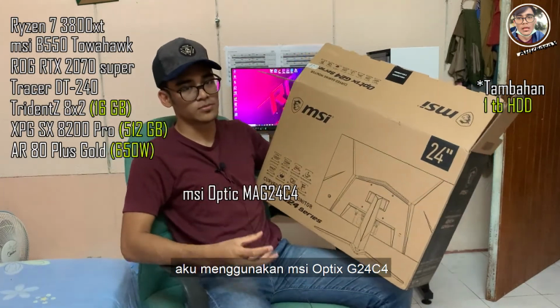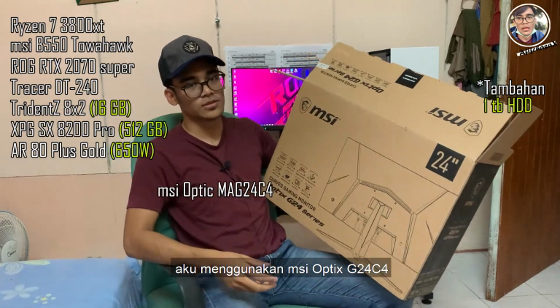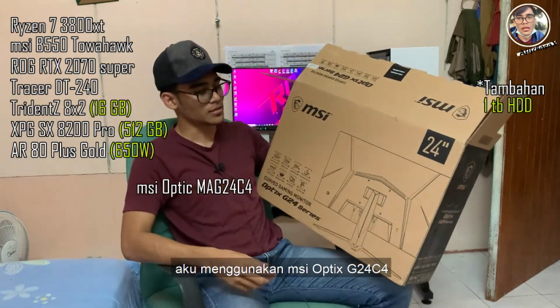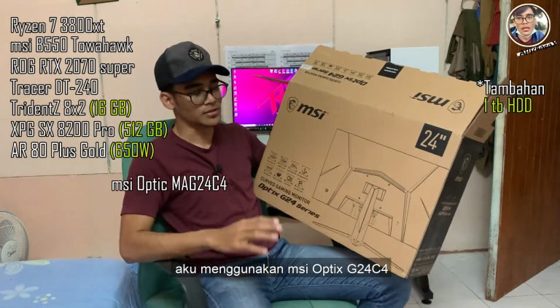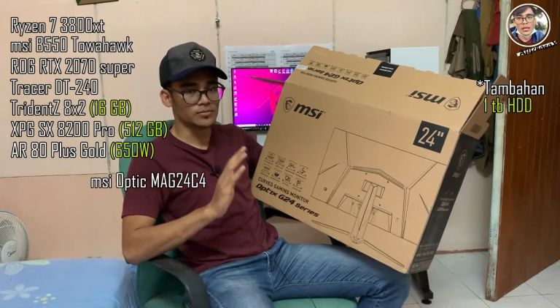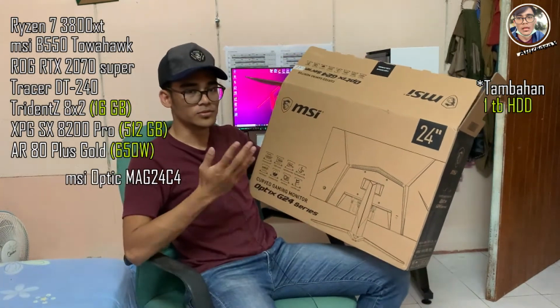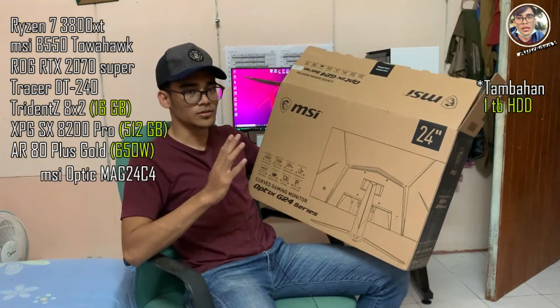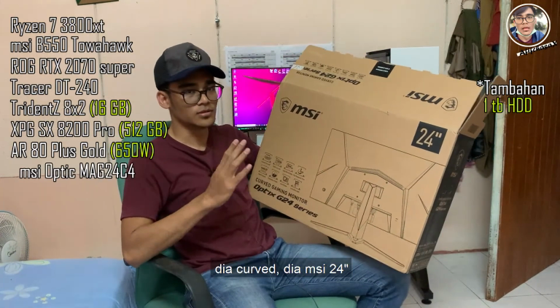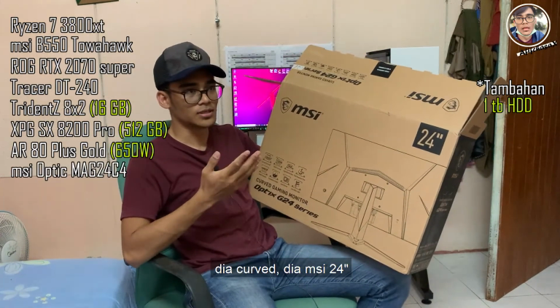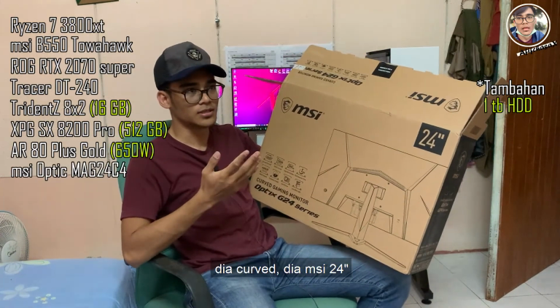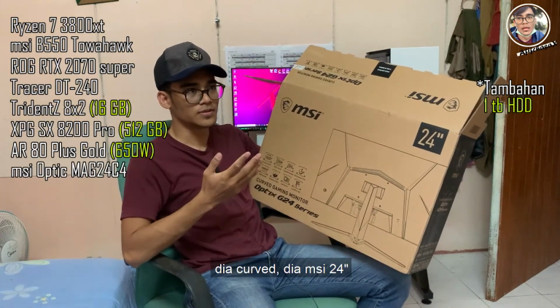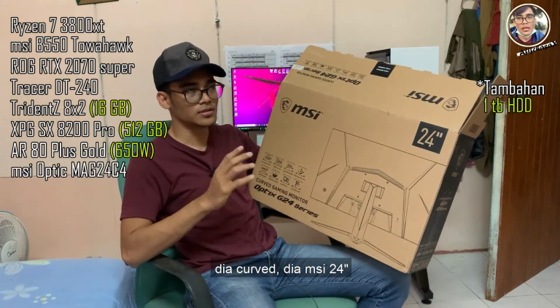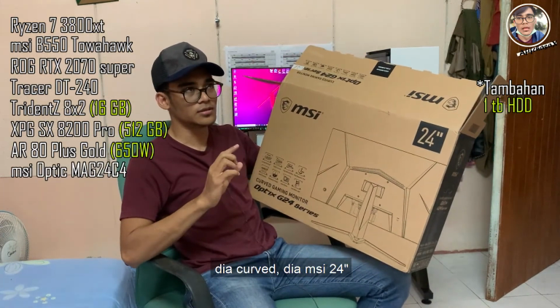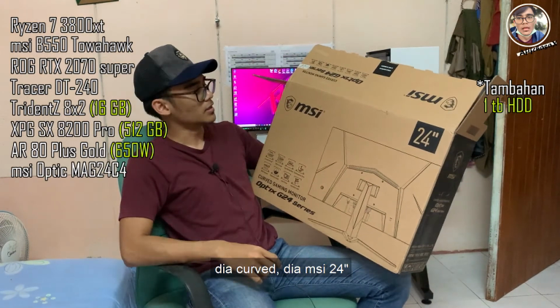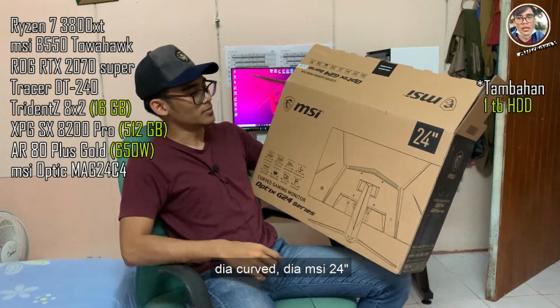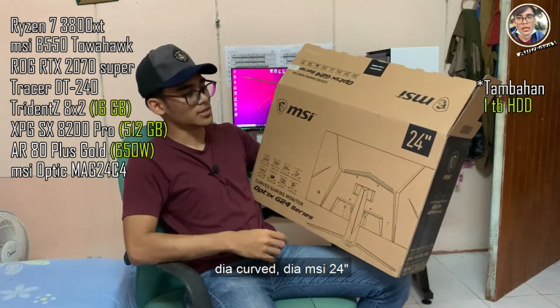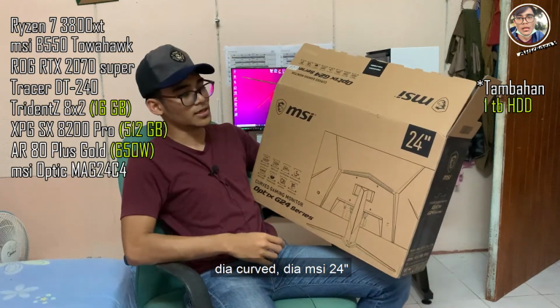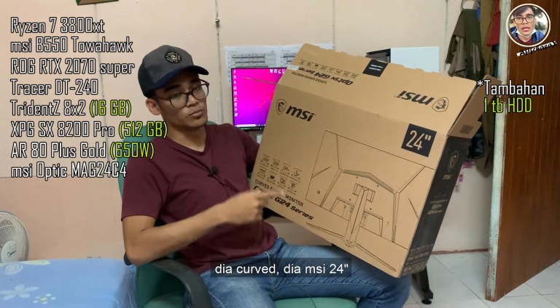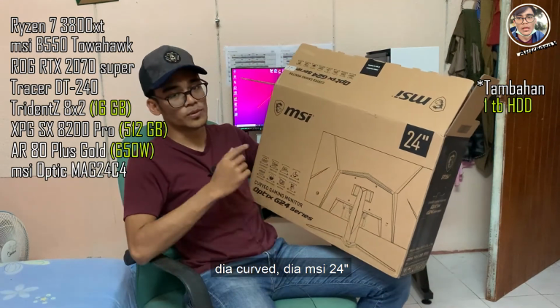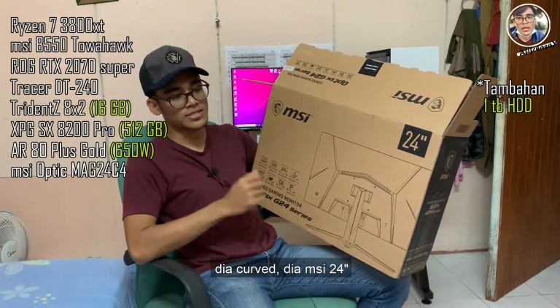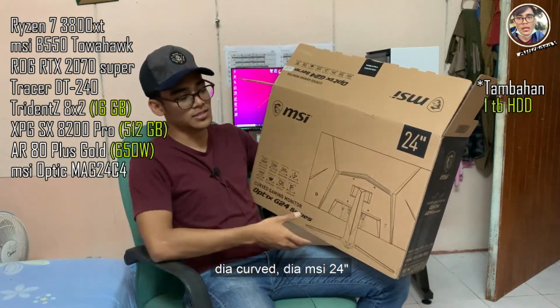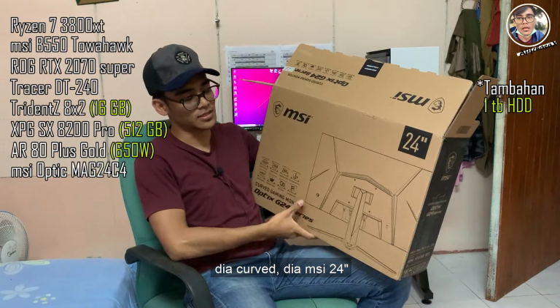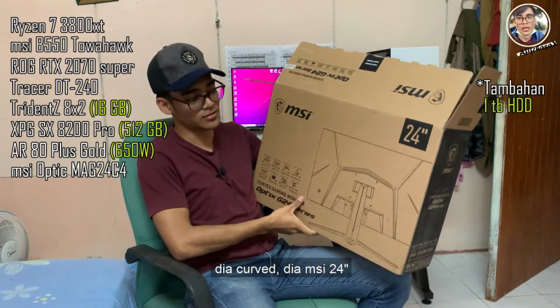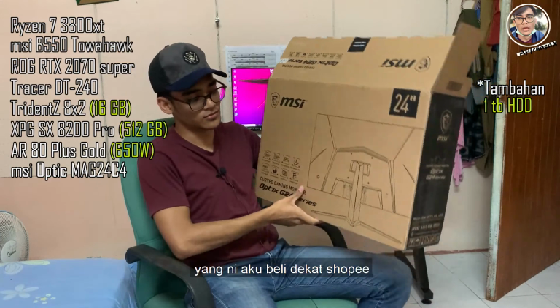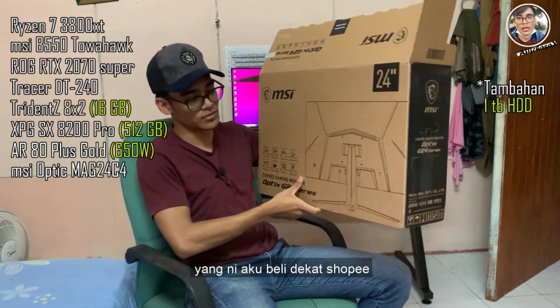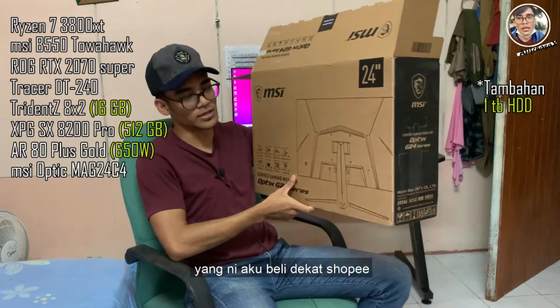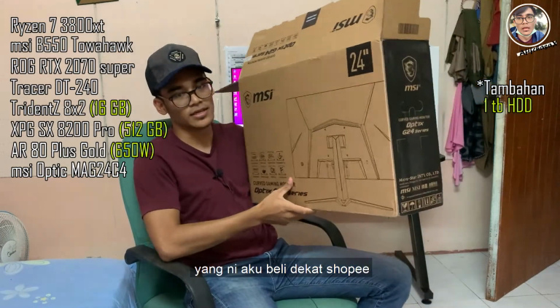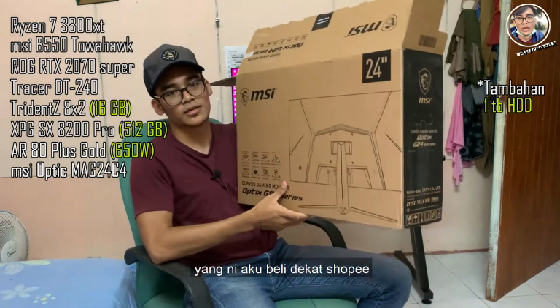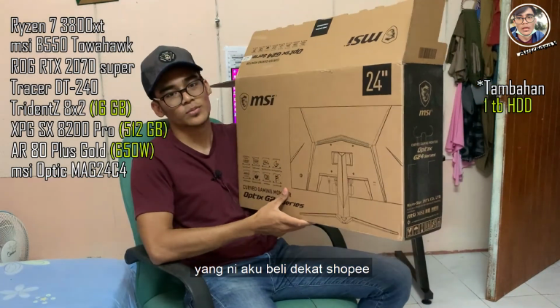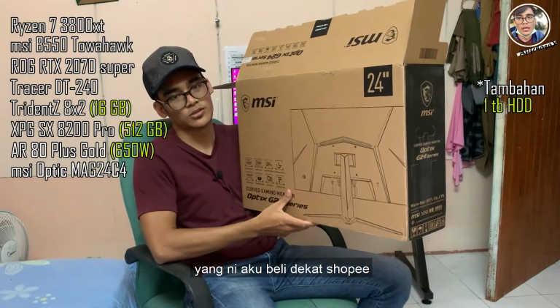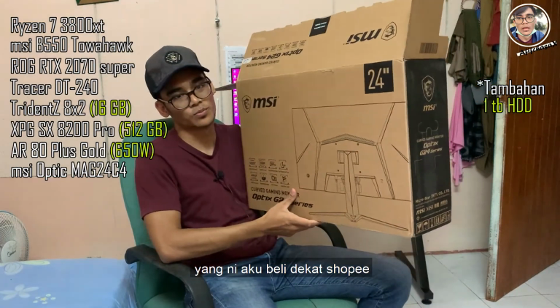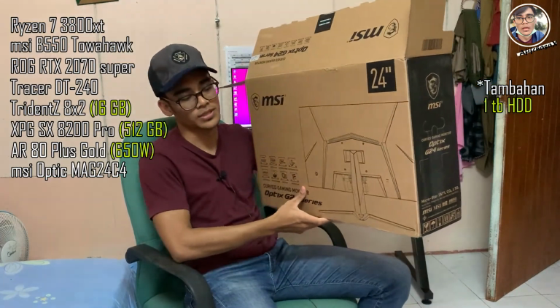Untuk monitor pula, aku menggunakan MSI Optix G24 series. Dia punya curve — MSI 24 inci curved. Yang ni aku beli kat Shopee.